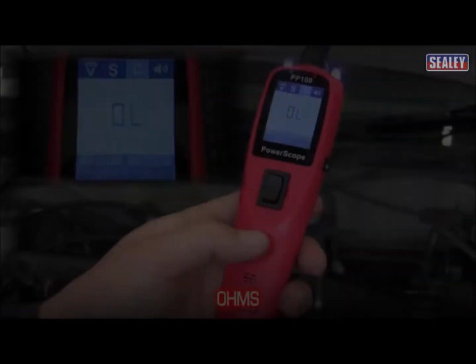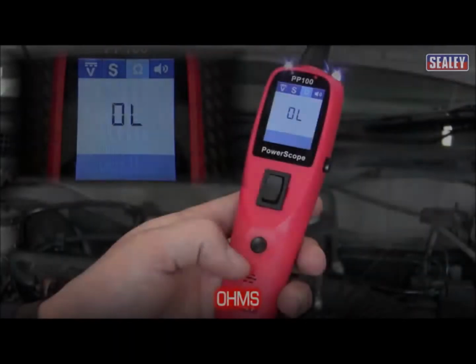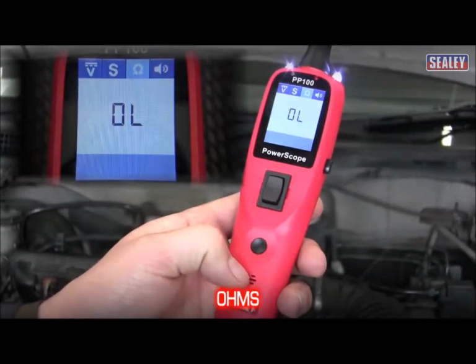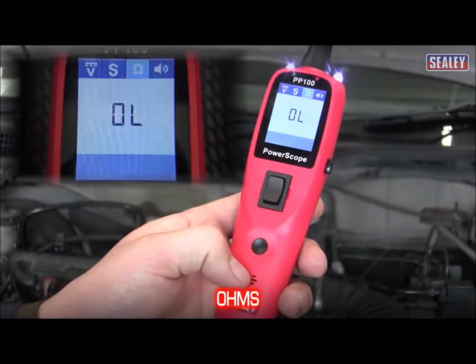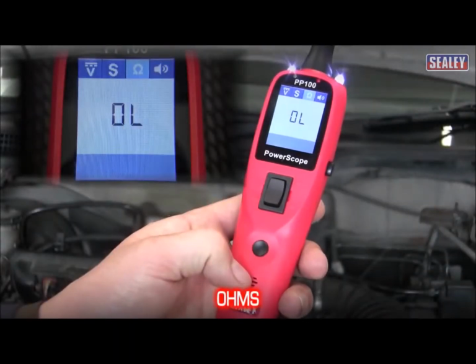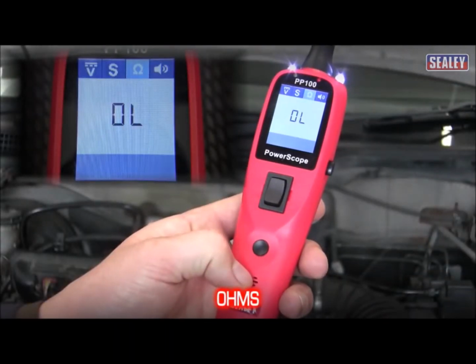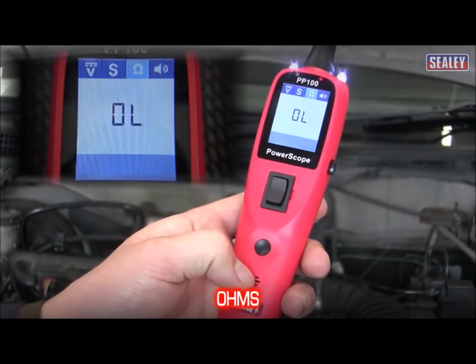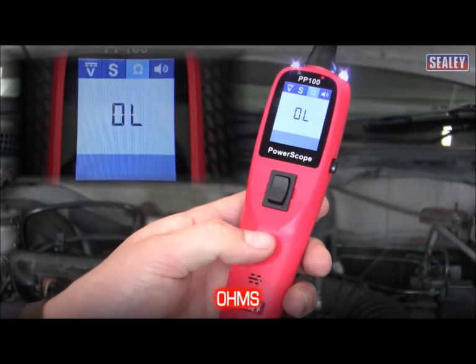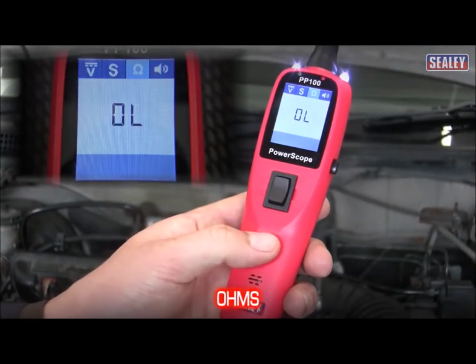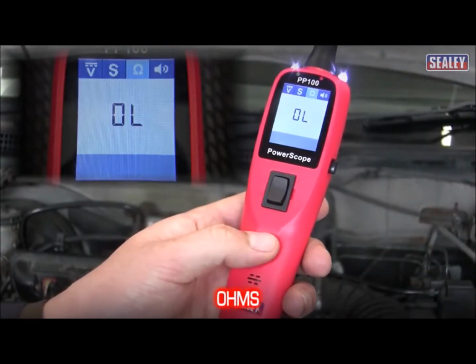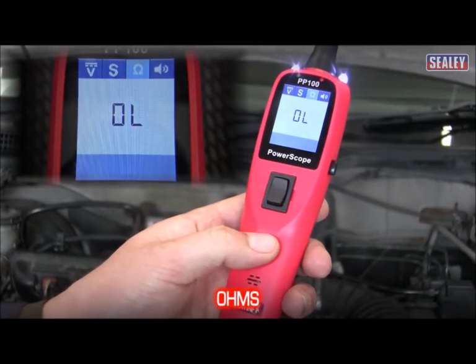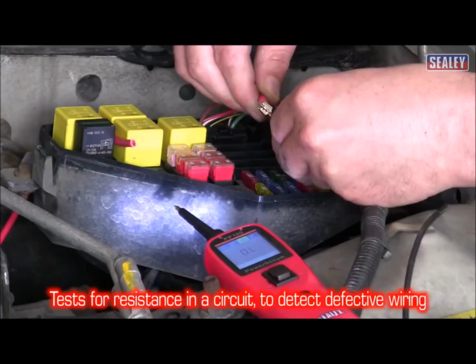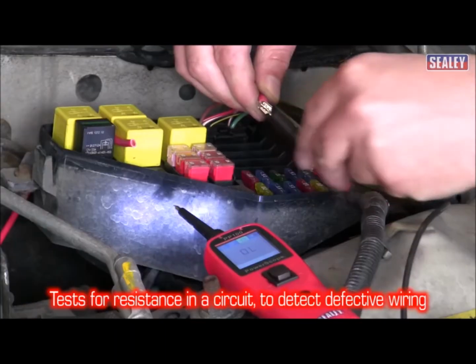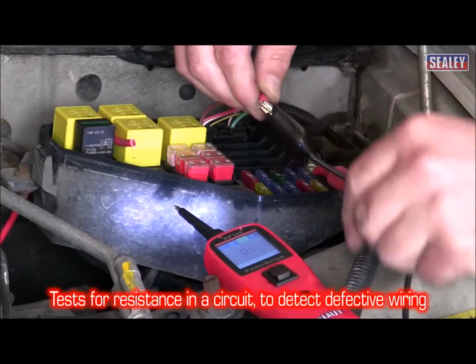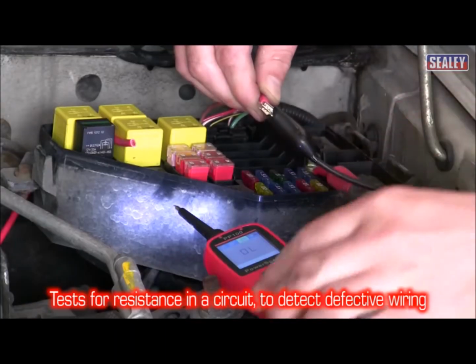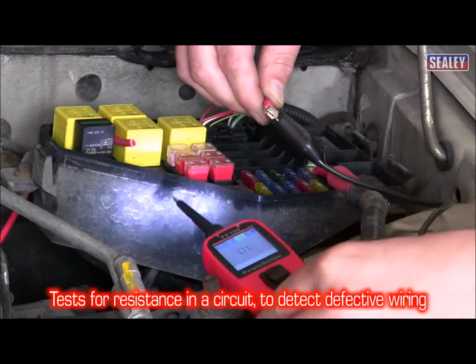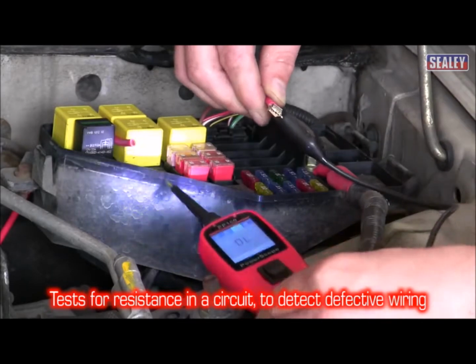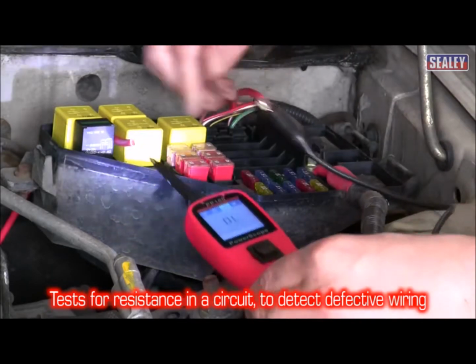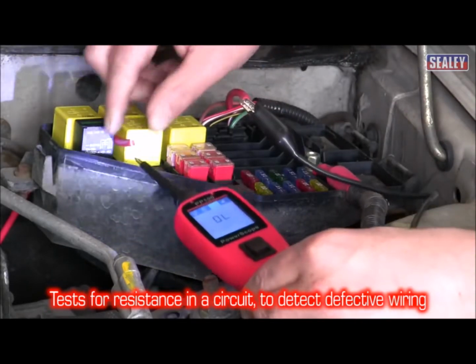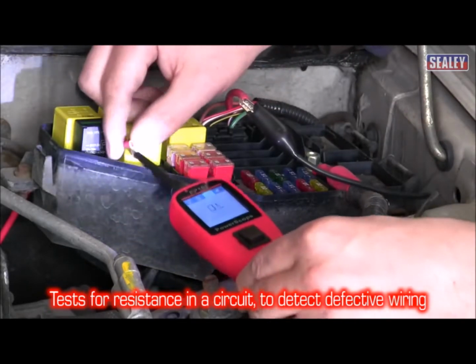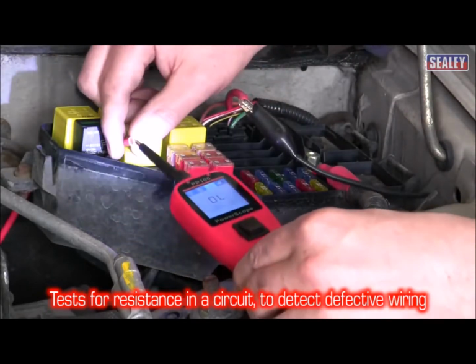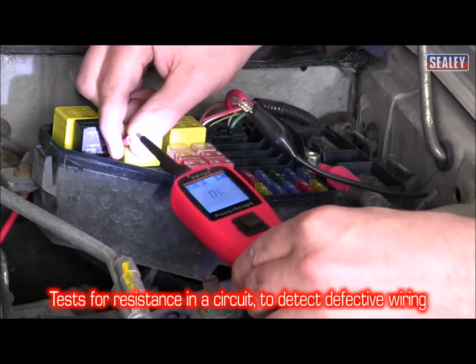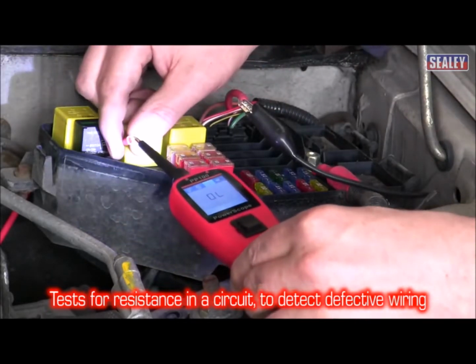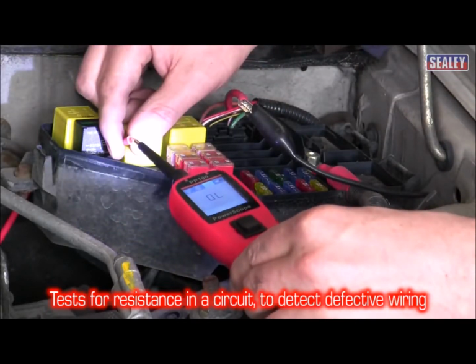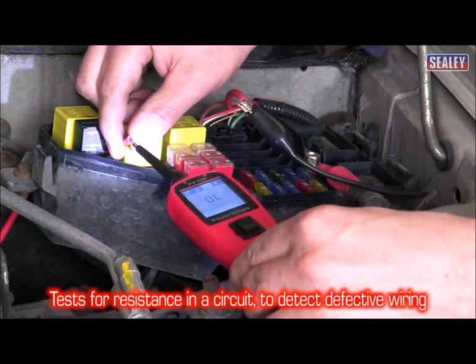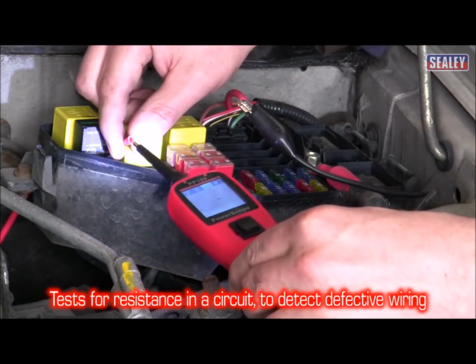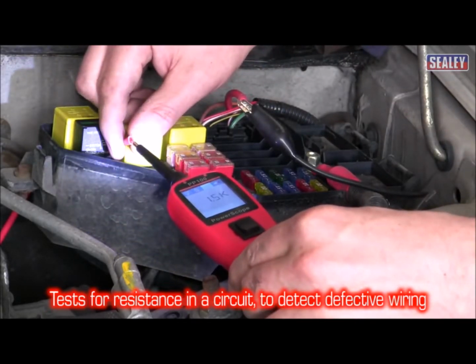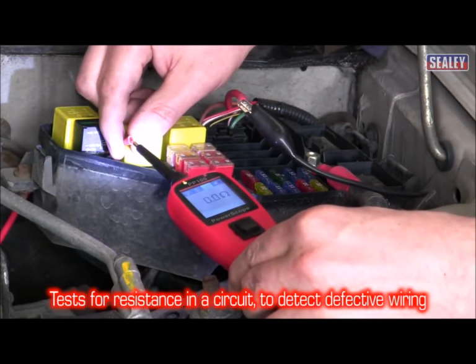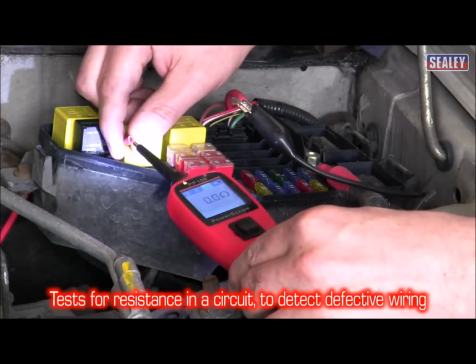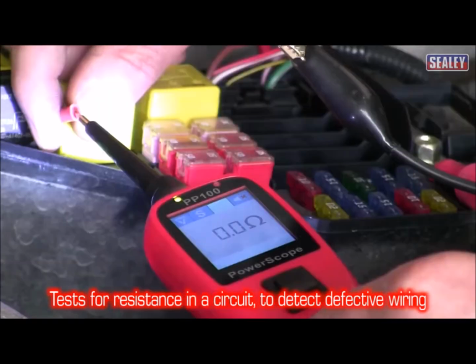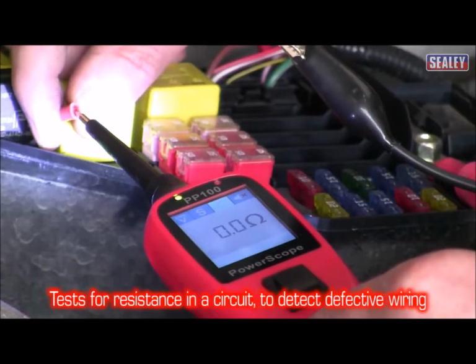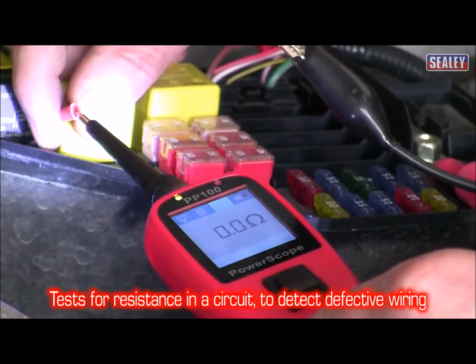The ohm function allows you to test the resistance in a circuit to detect defective wiring.